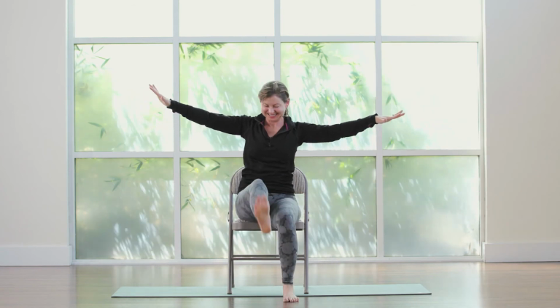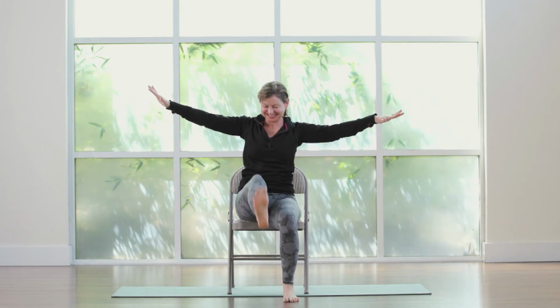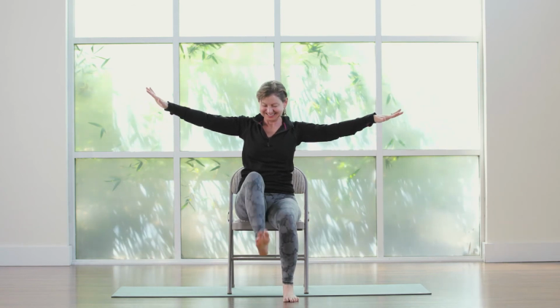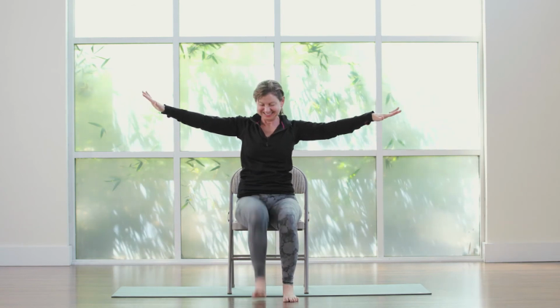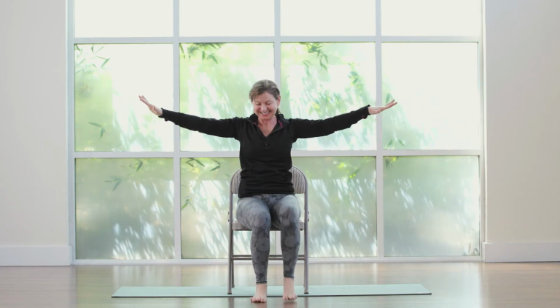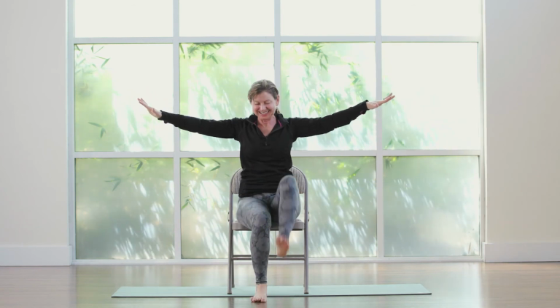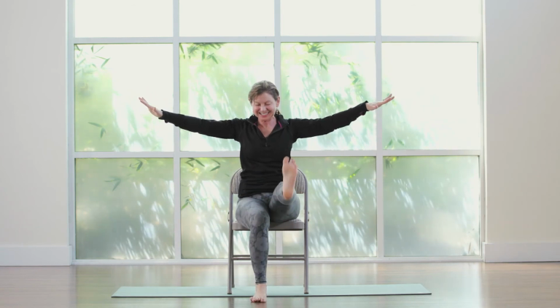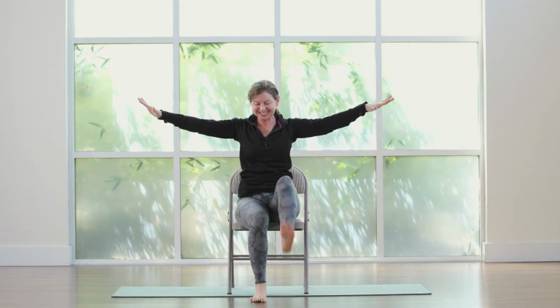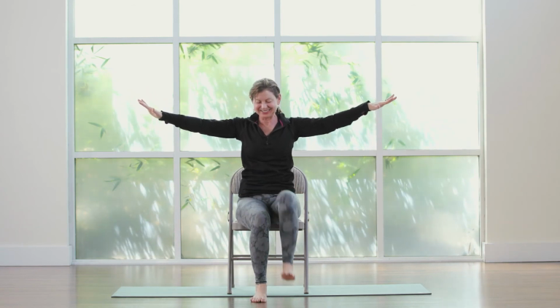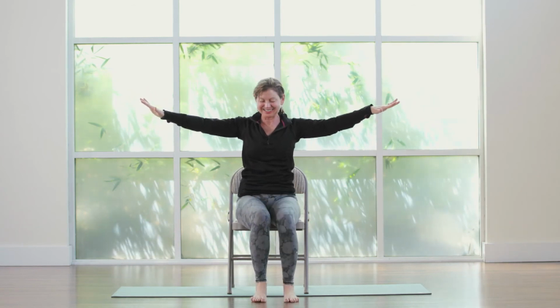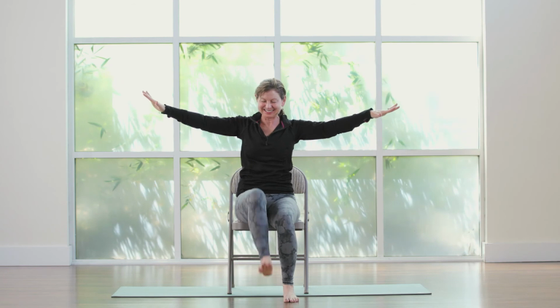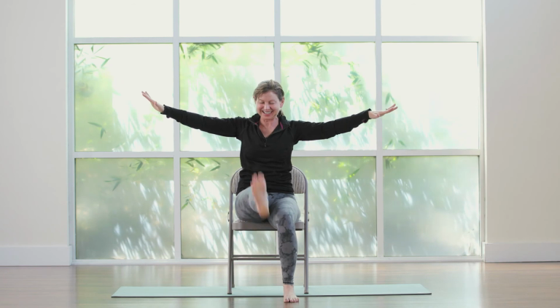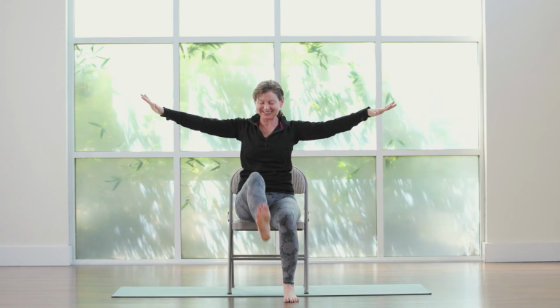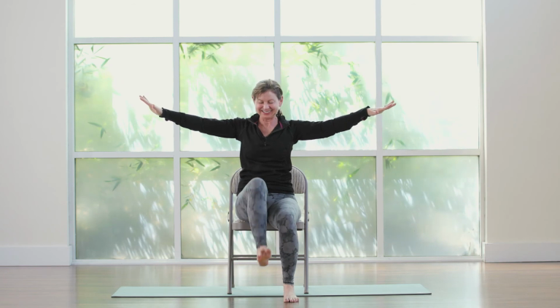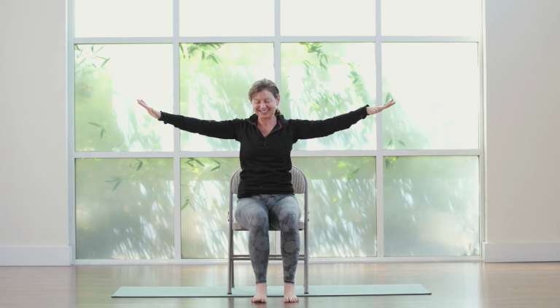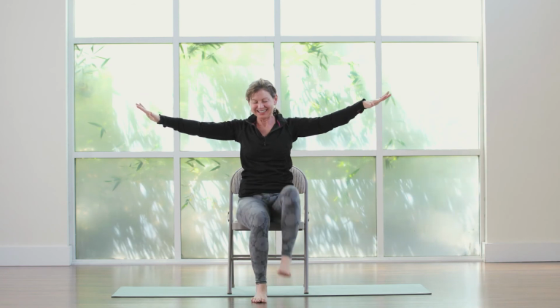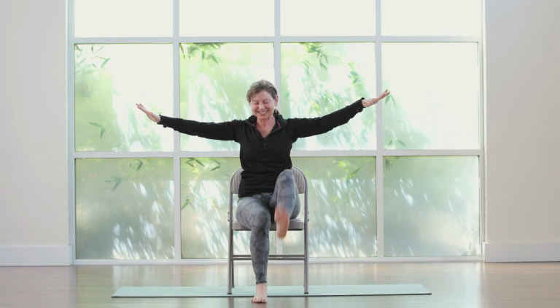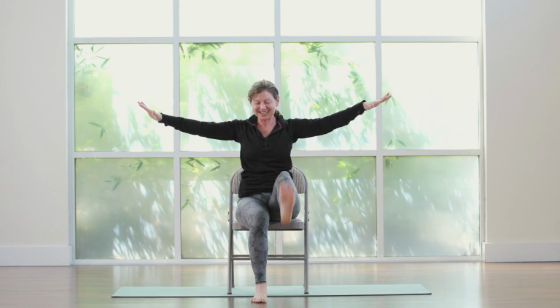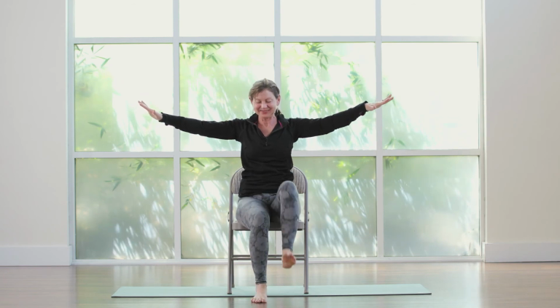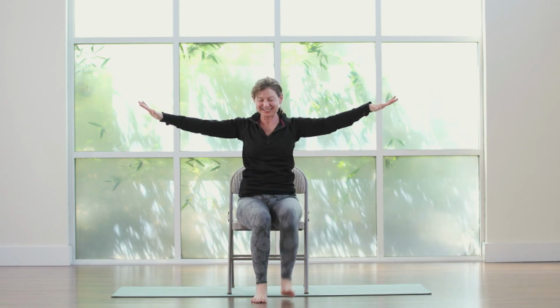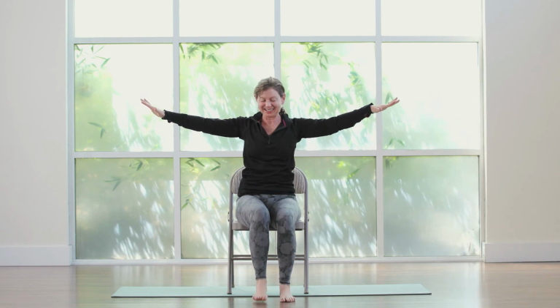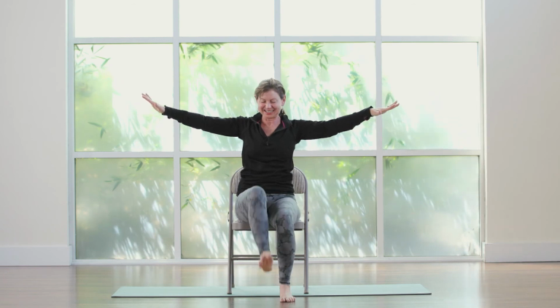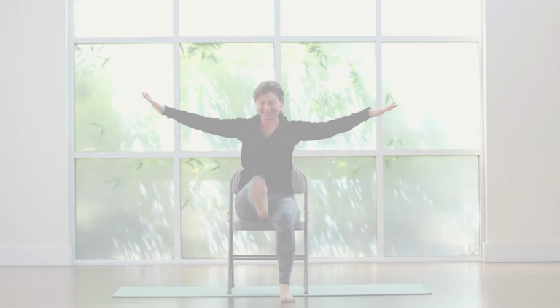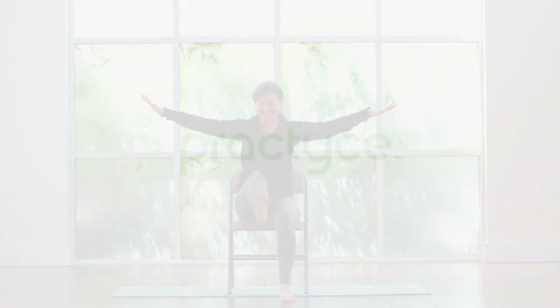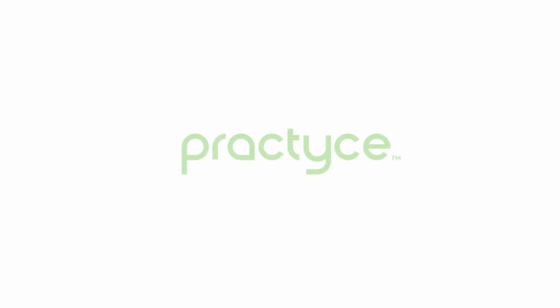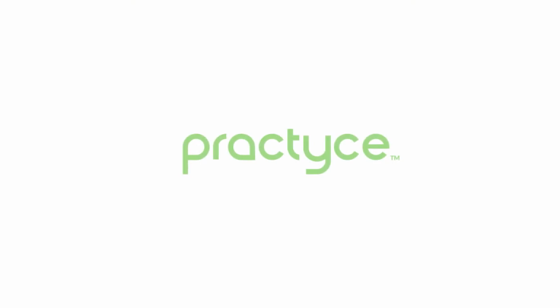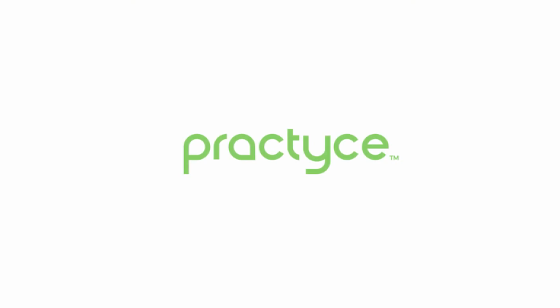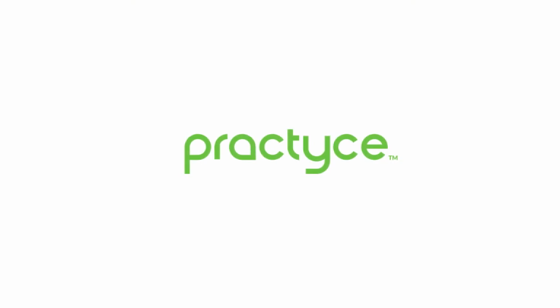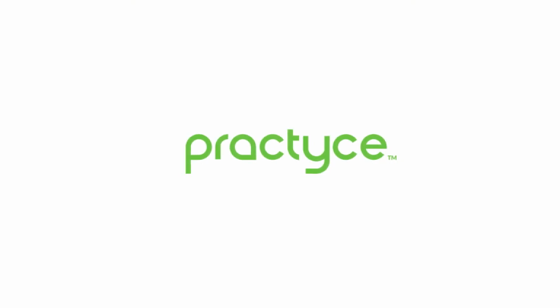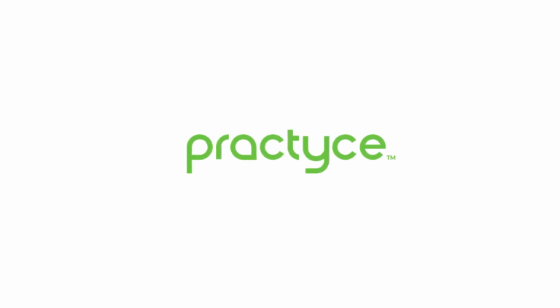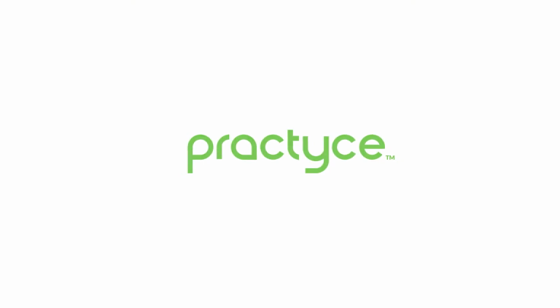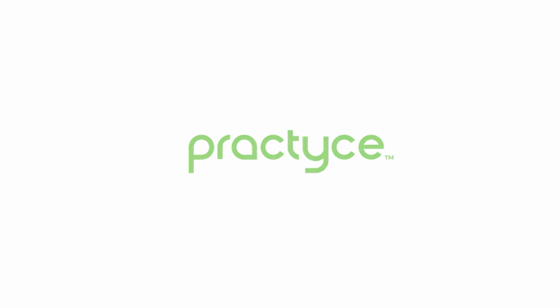Three, good. Two. Kick it out — last time. Kick. Good. Hands to prayer.